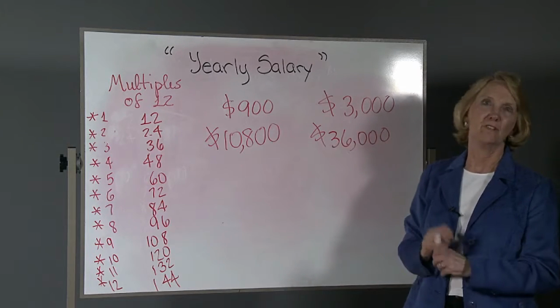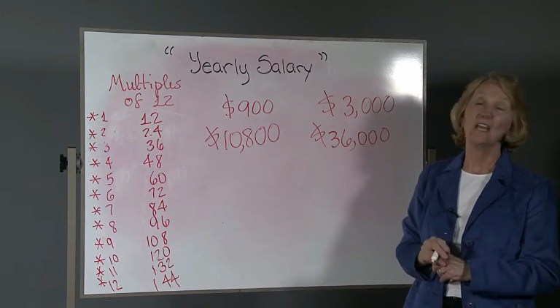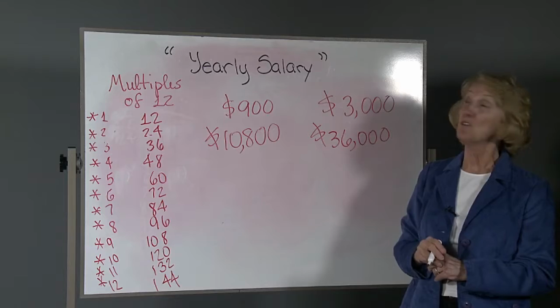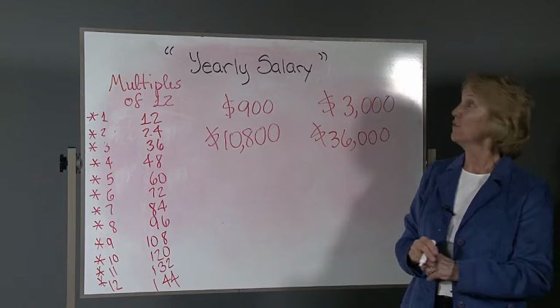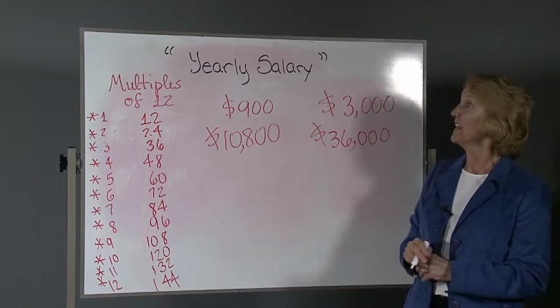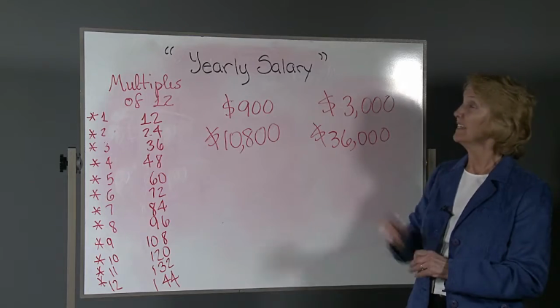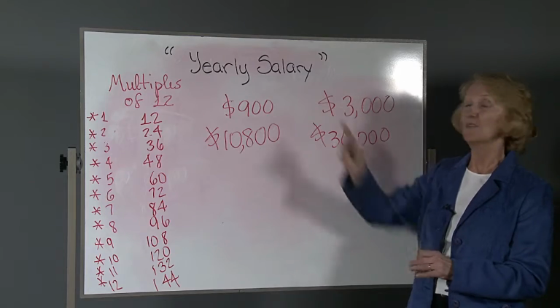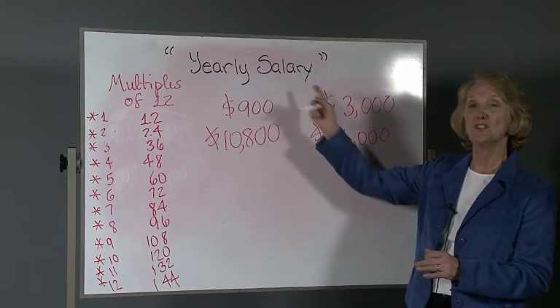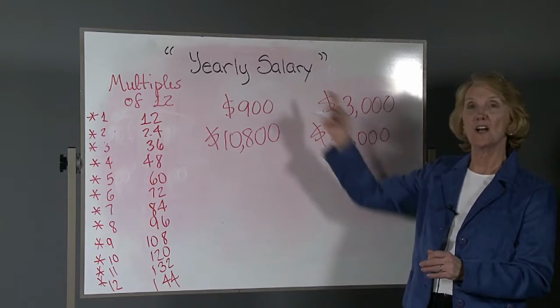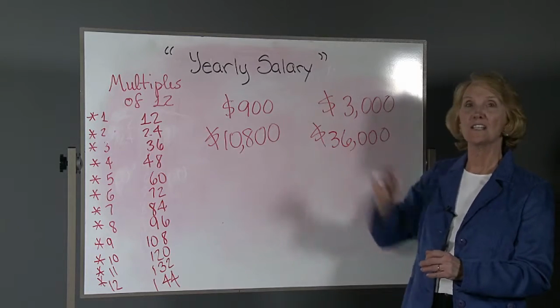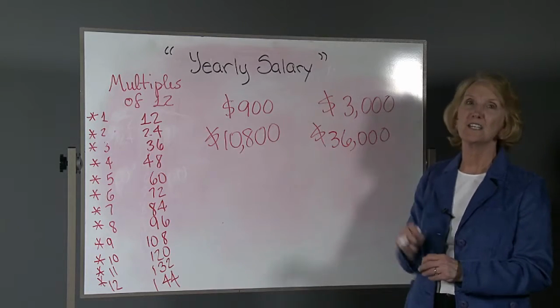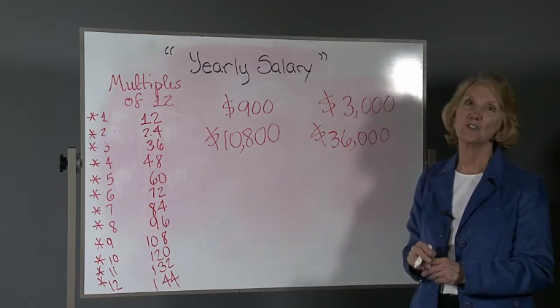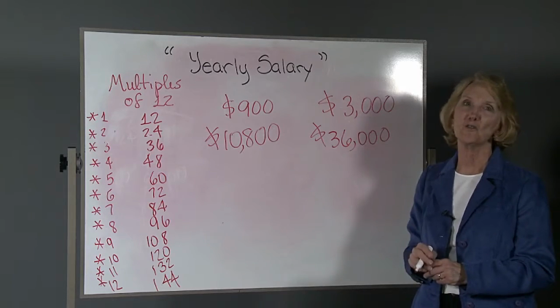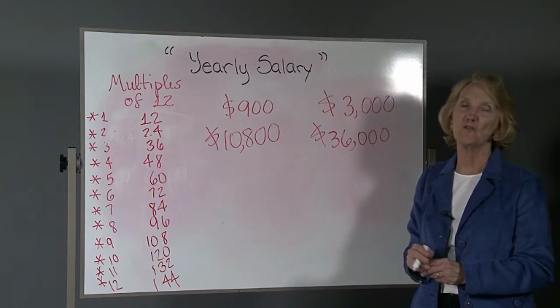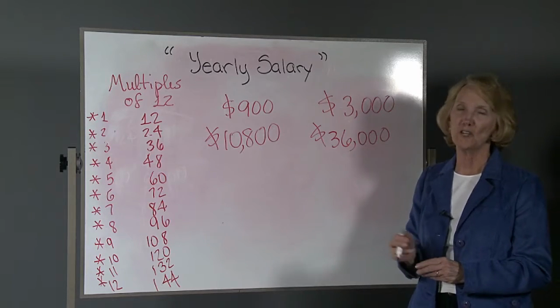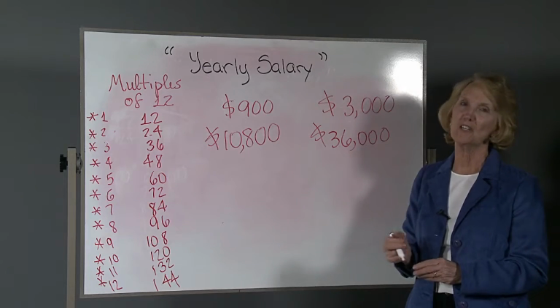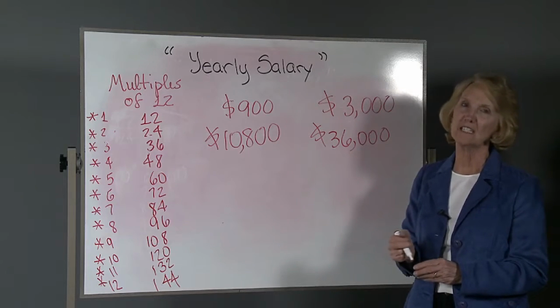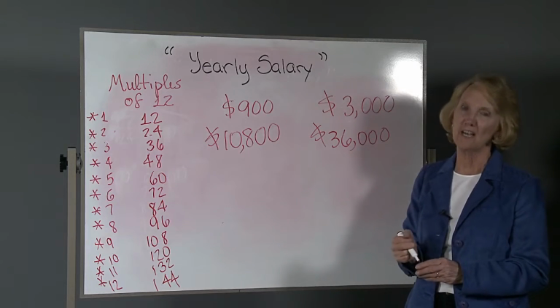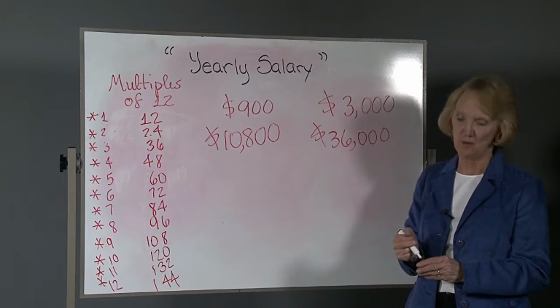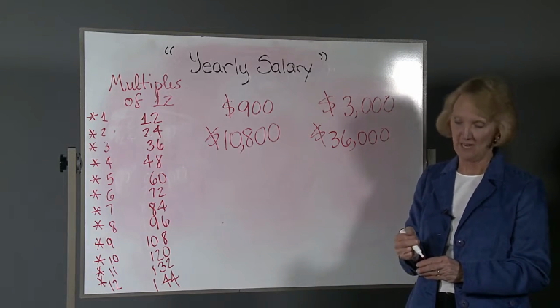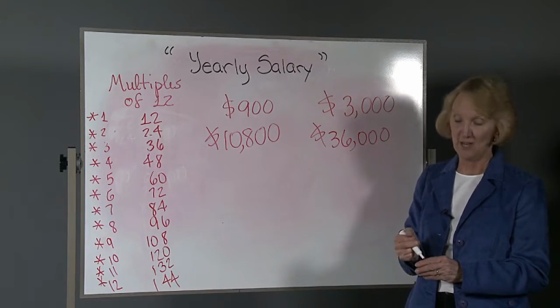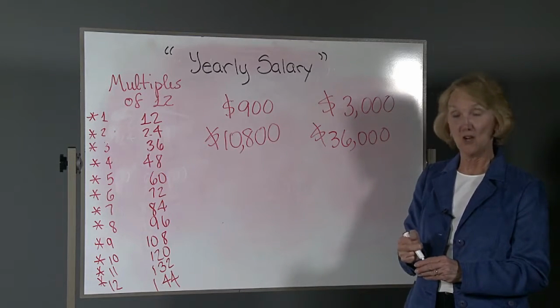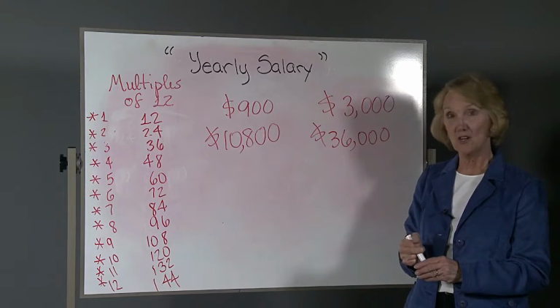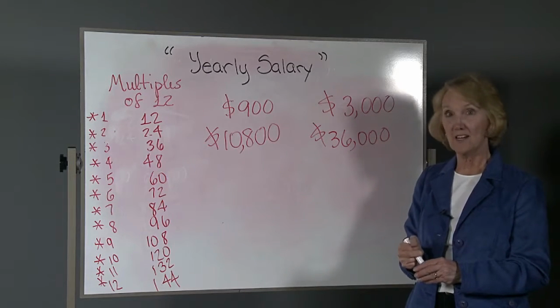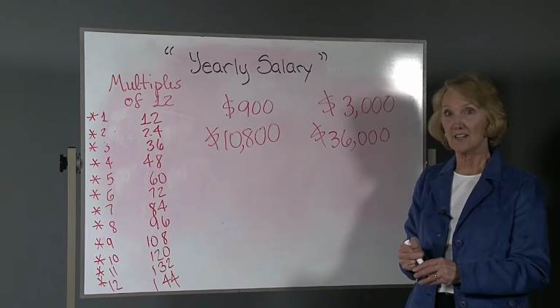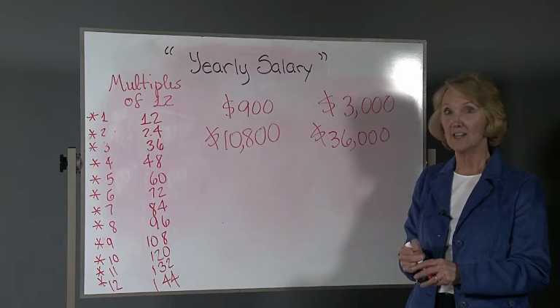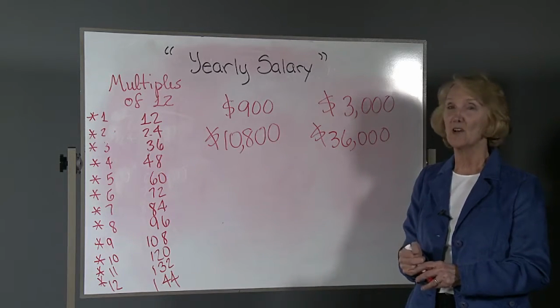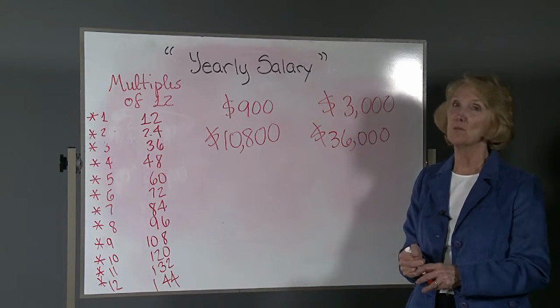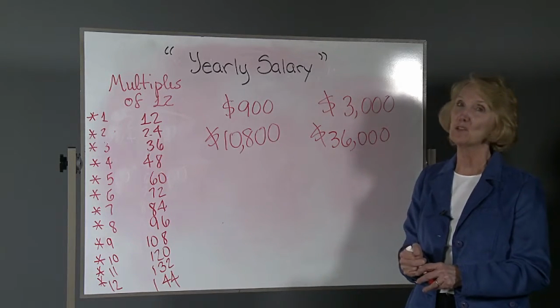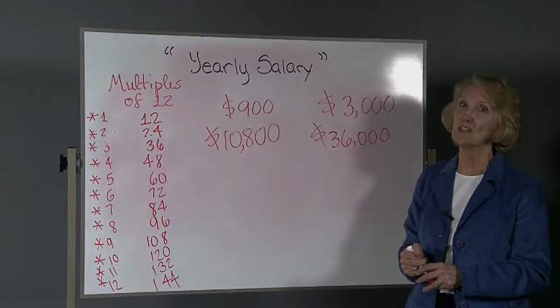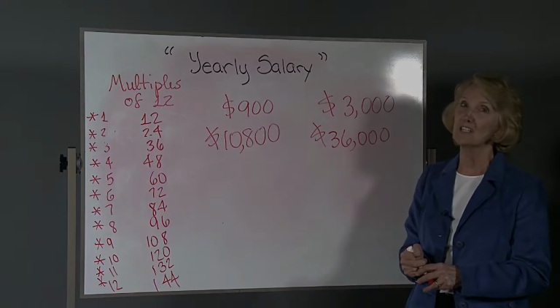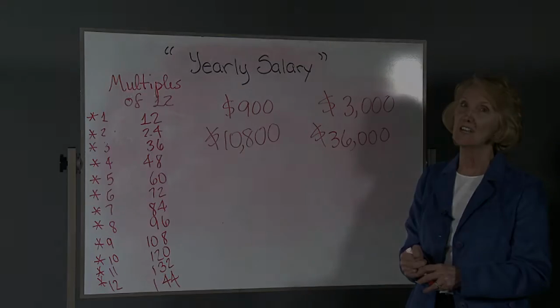Now you go ahead and give it a try. Set 2 for yearly salary. Good luck. I hope you enjoy the challenge.